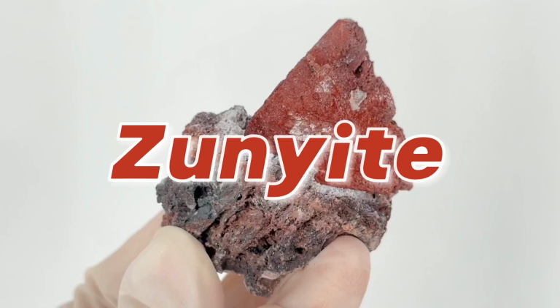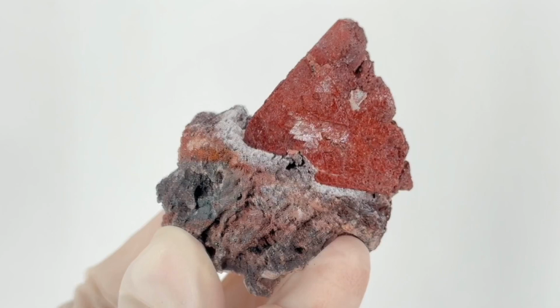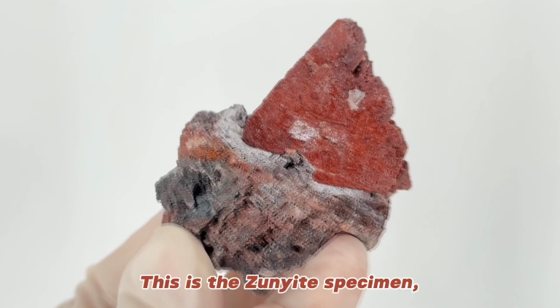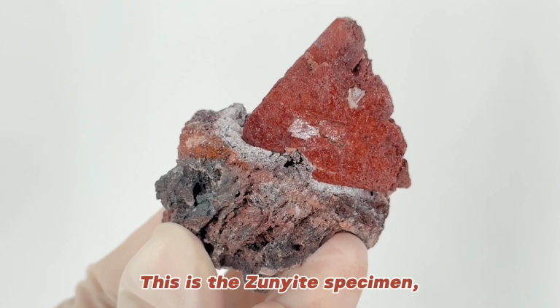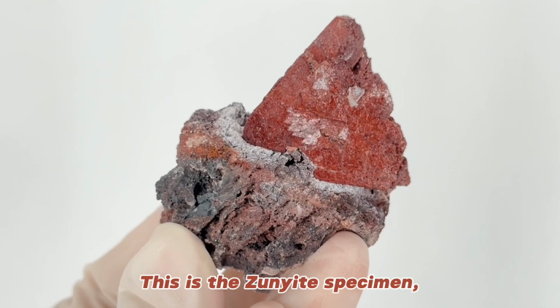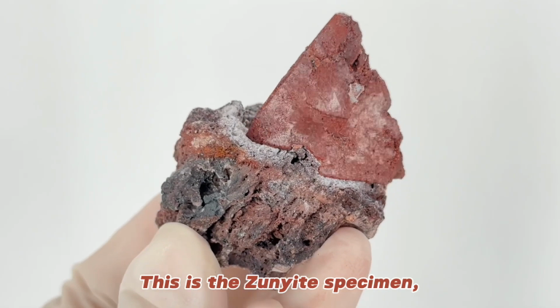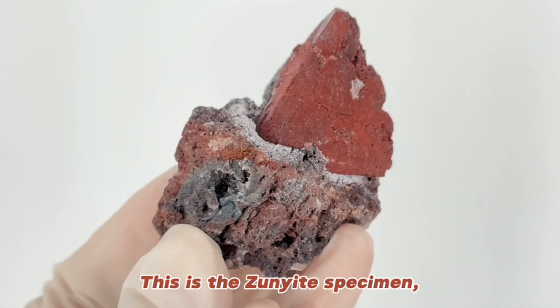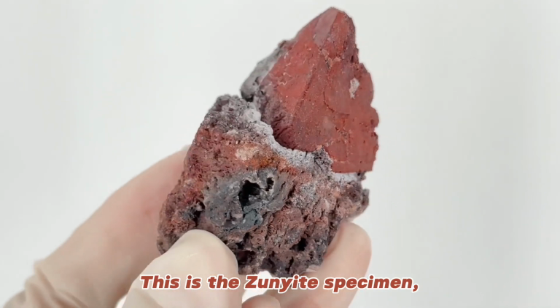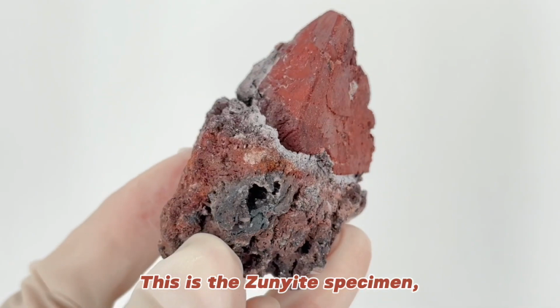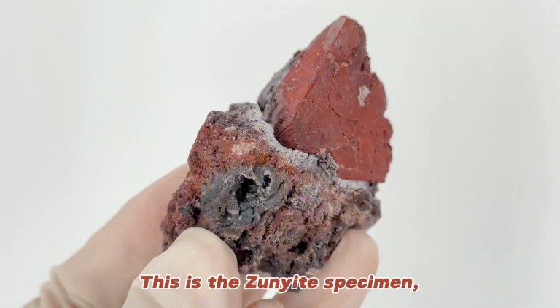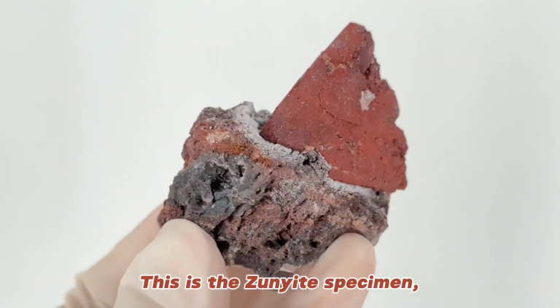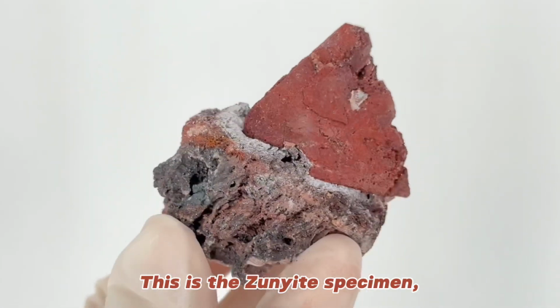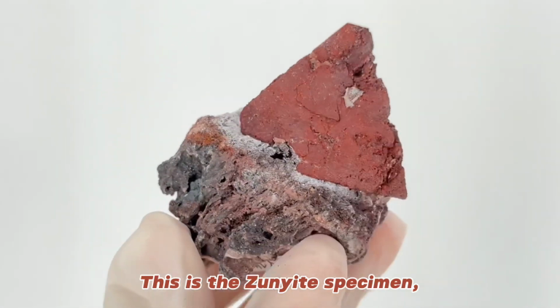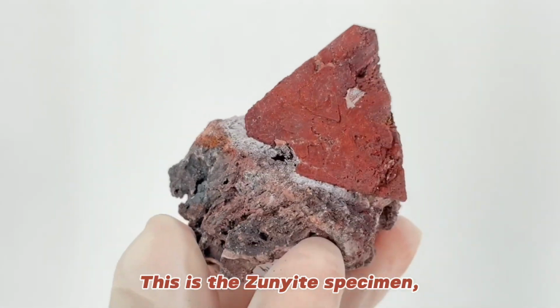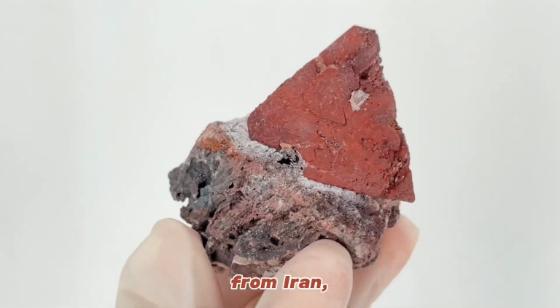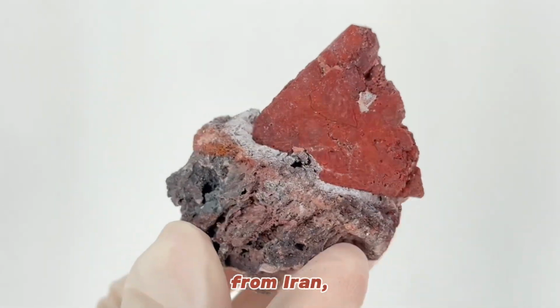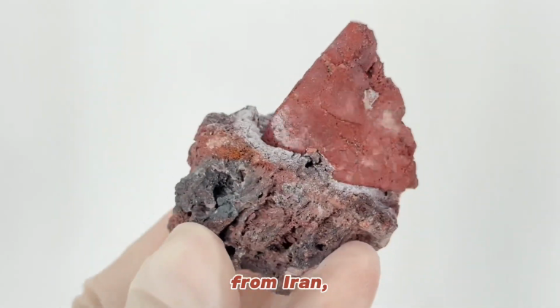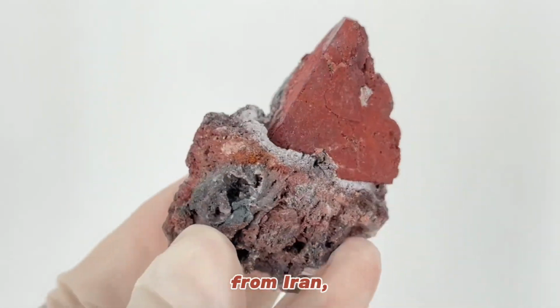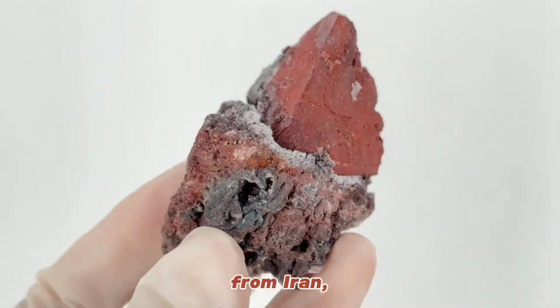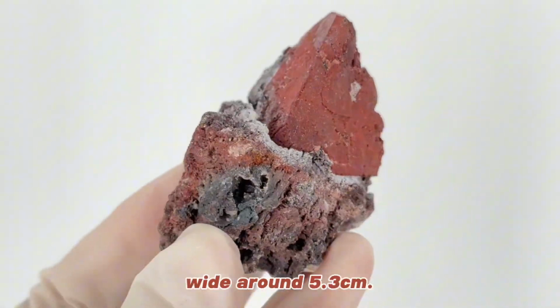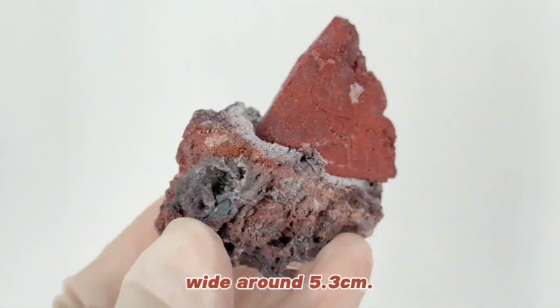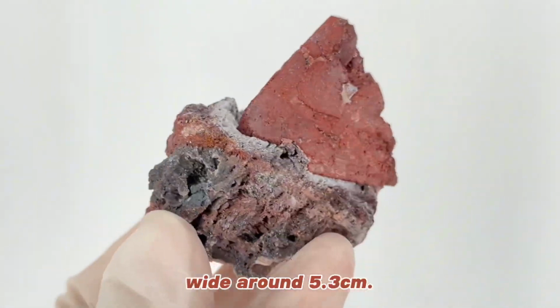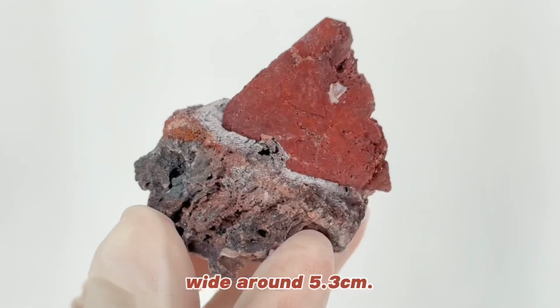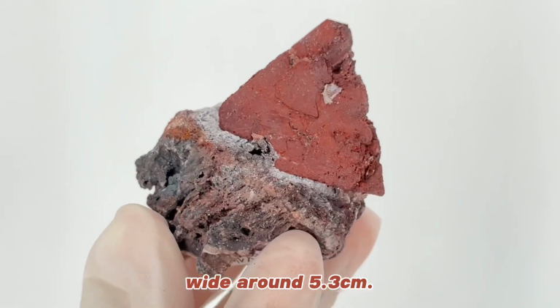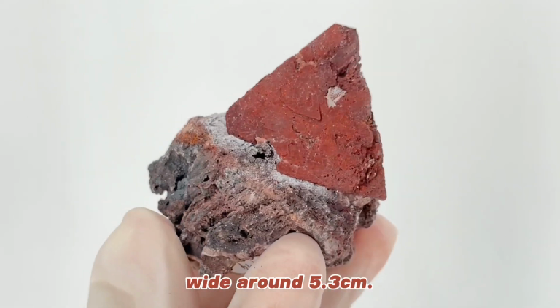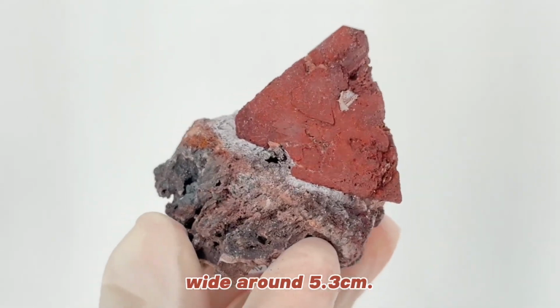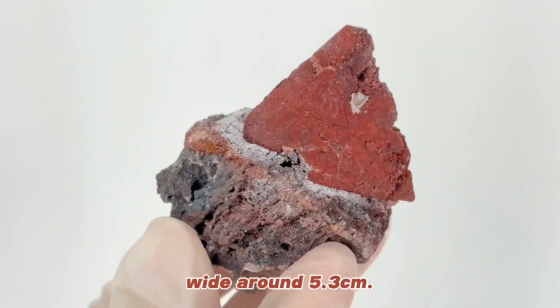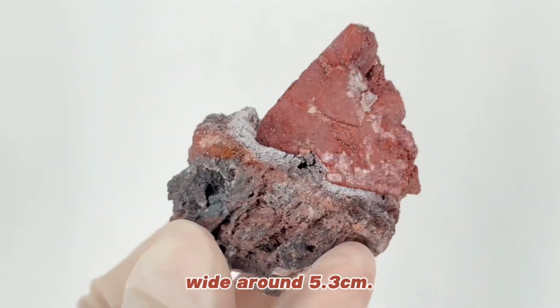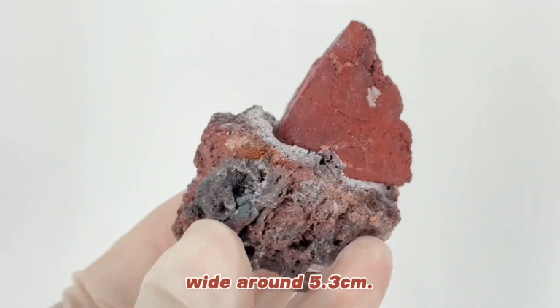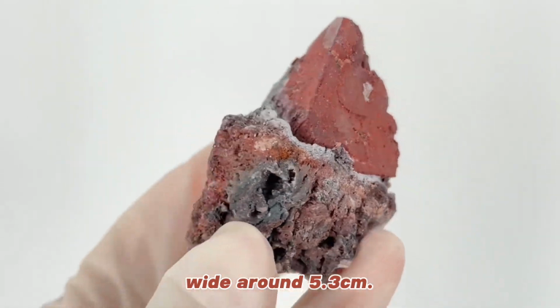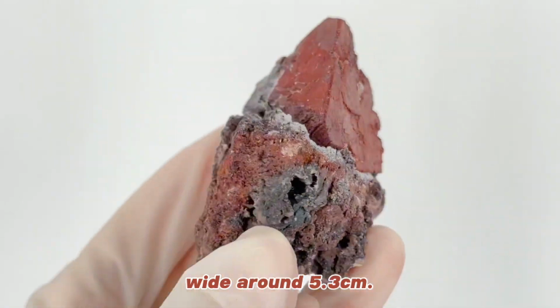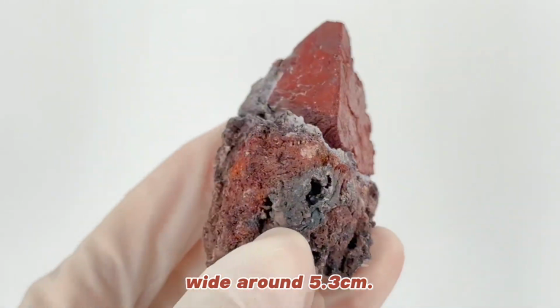This is a zunite specimen from Iran, wide around 5.3 cm.